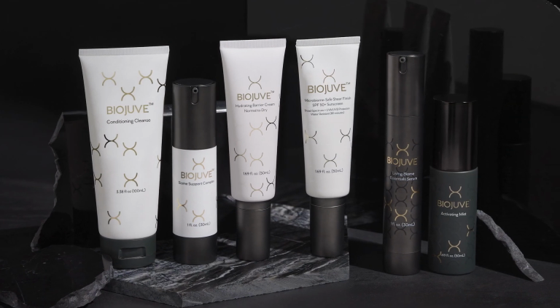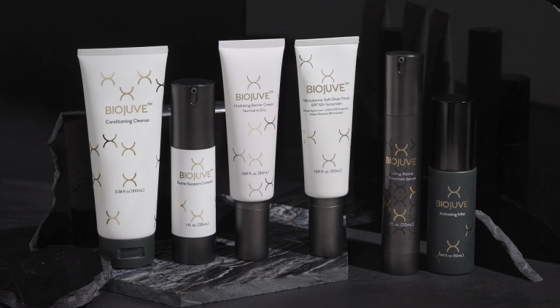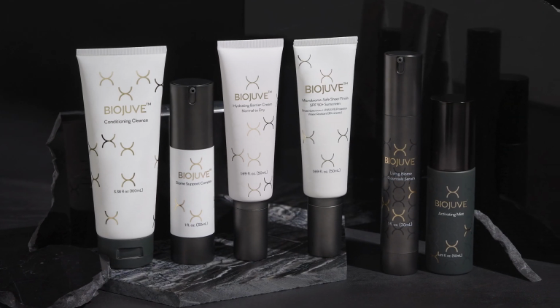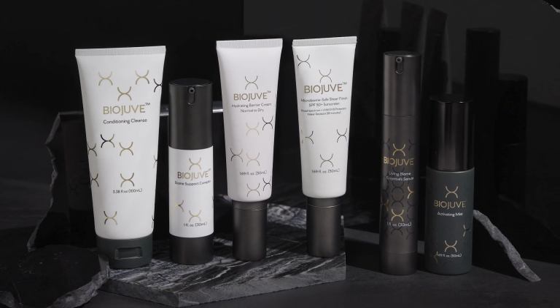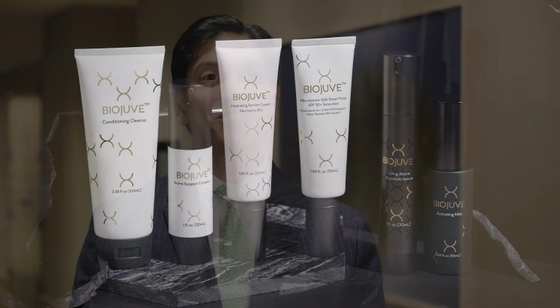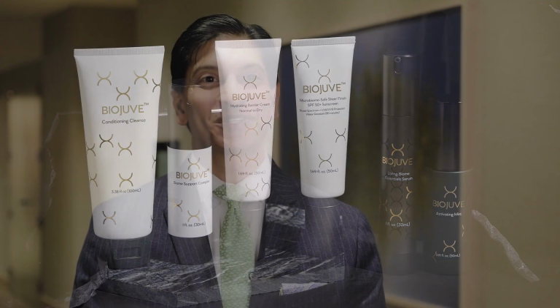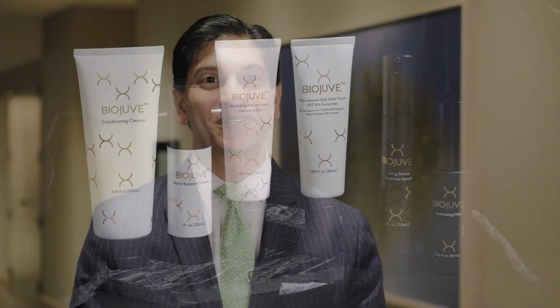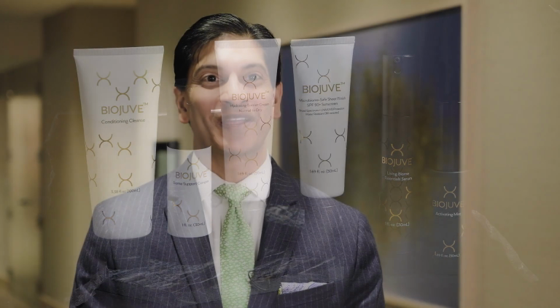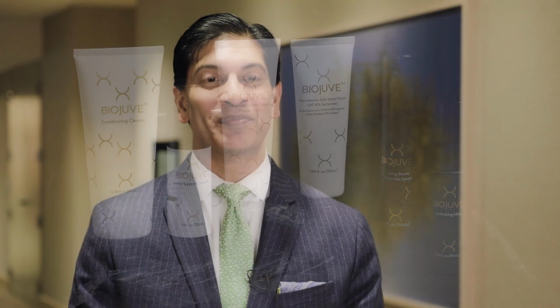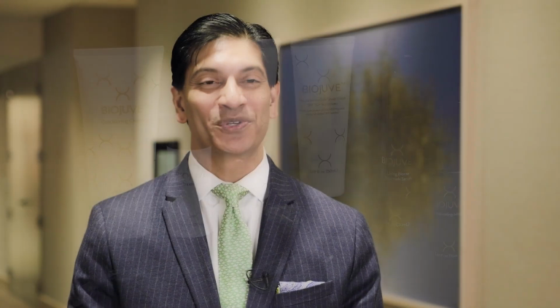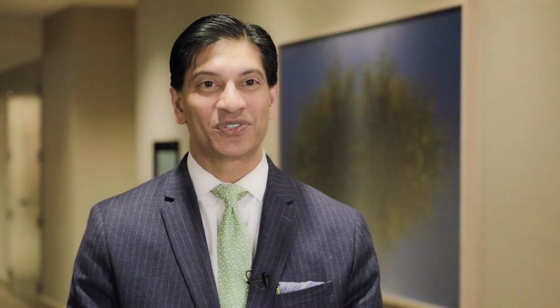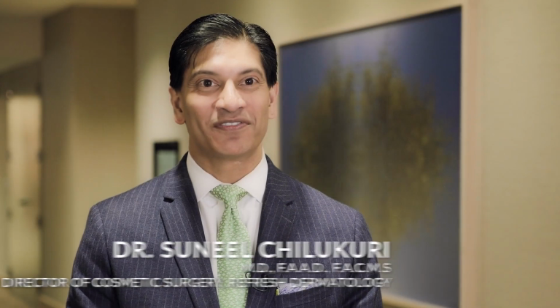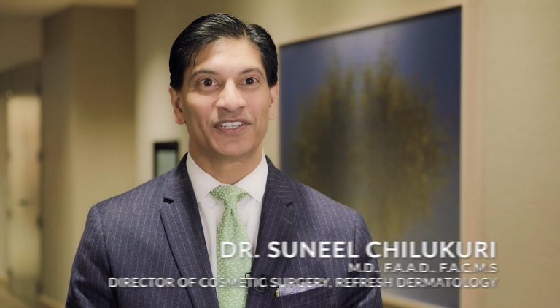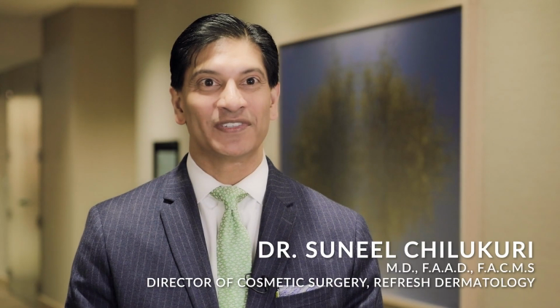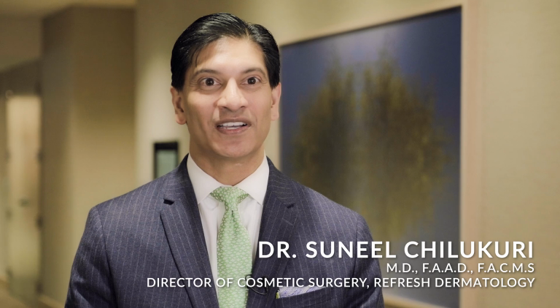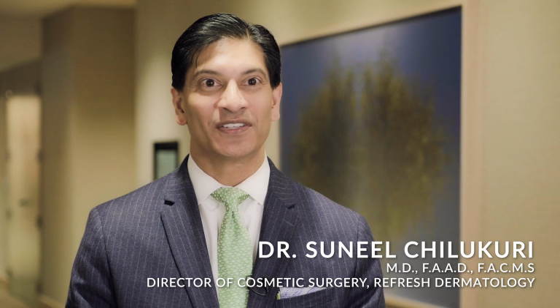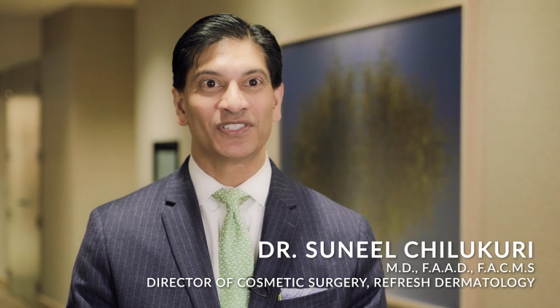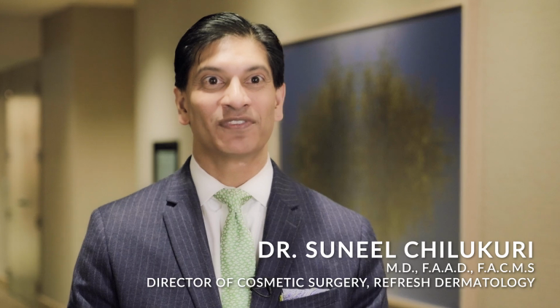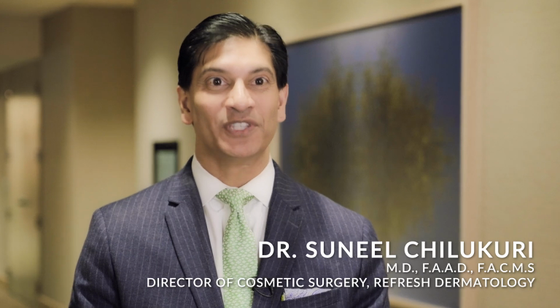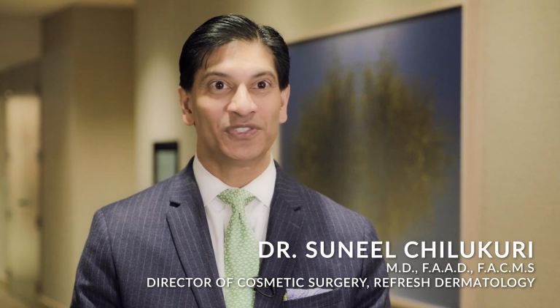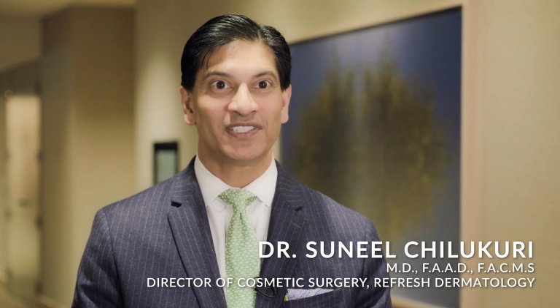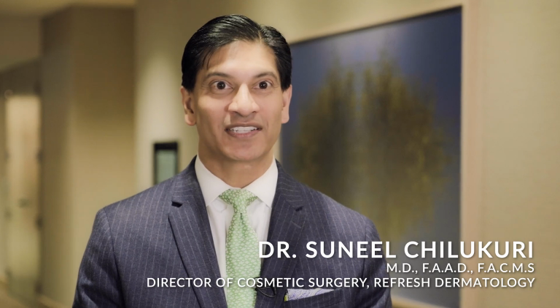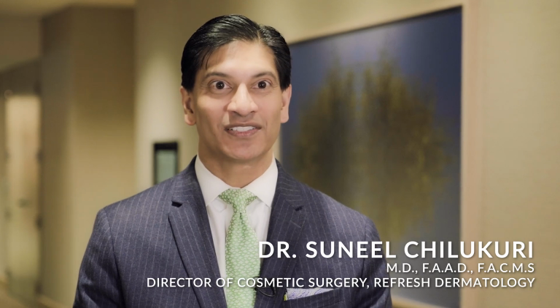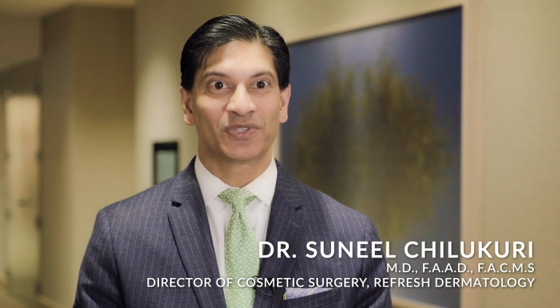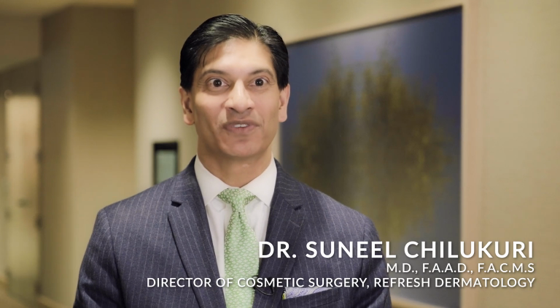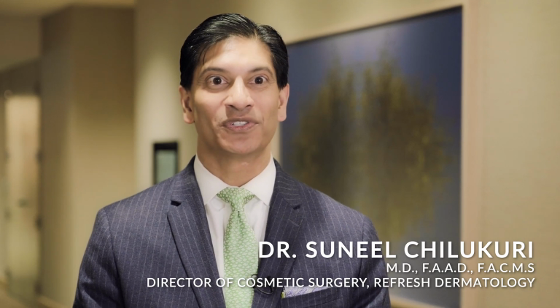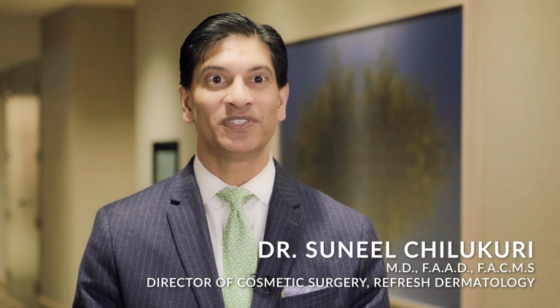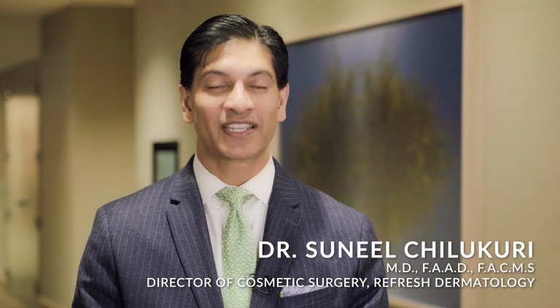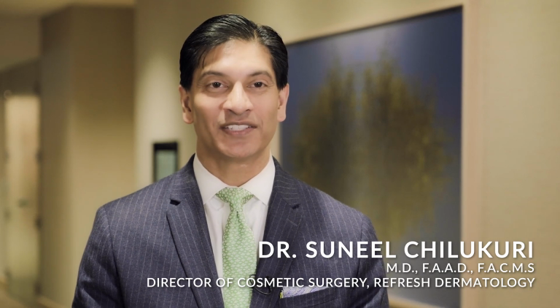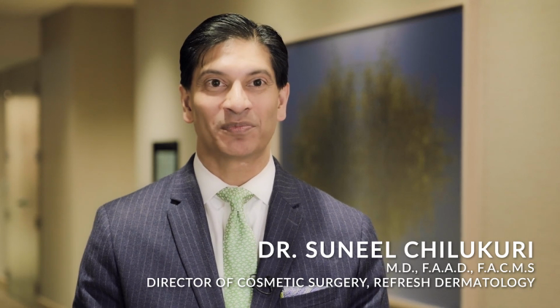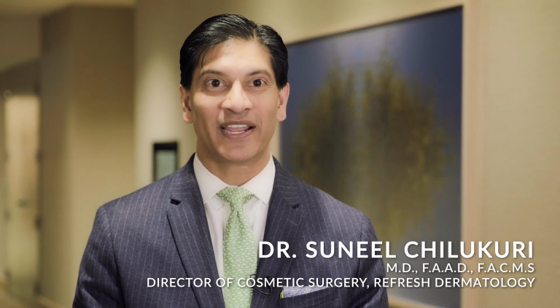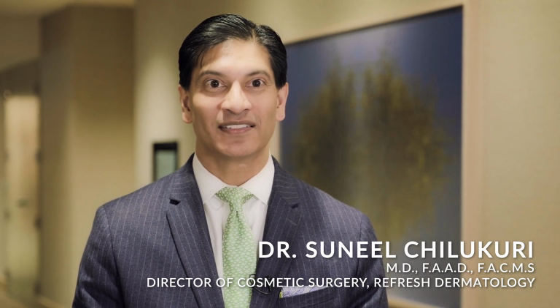I'm Sunil Chulakuri. I'm a board-certified dermatologist from Houston, Texas with over two decades of practice.